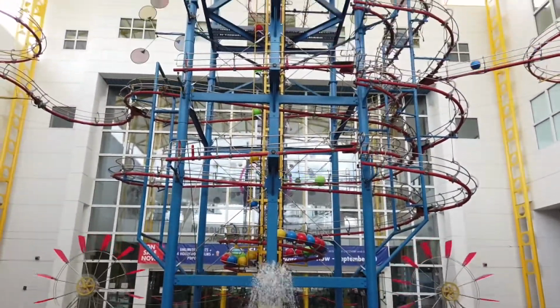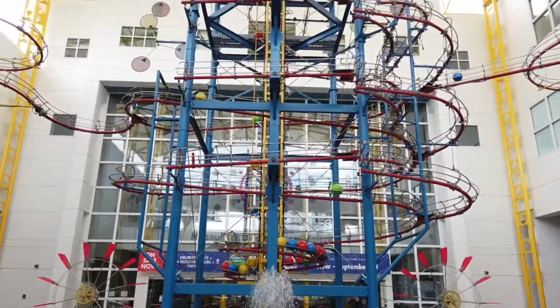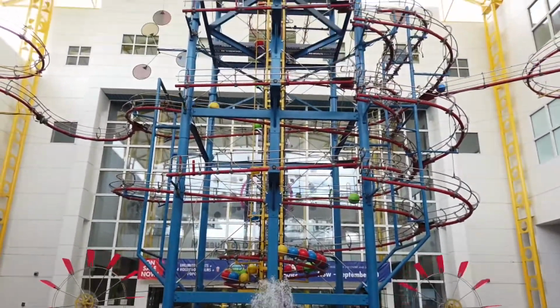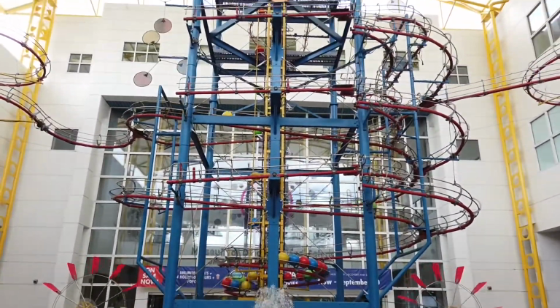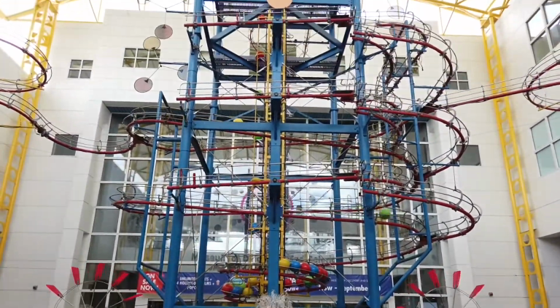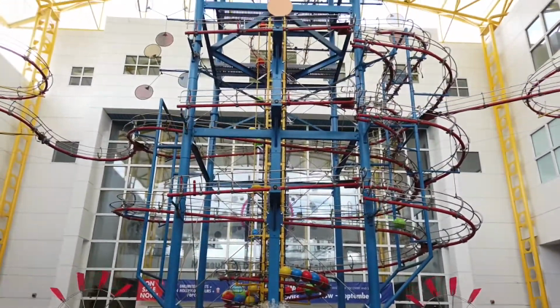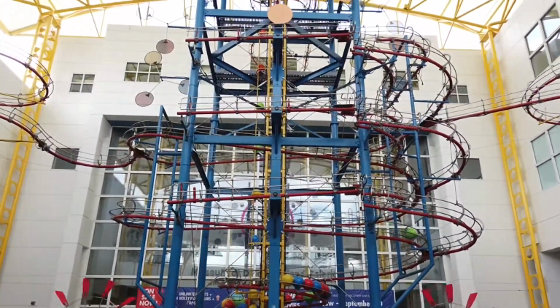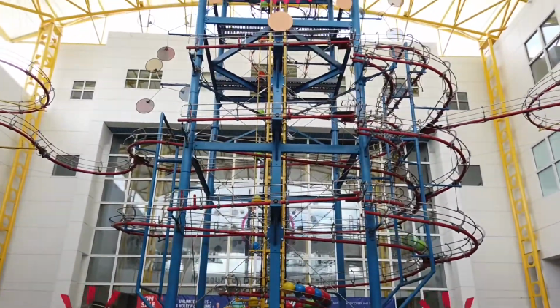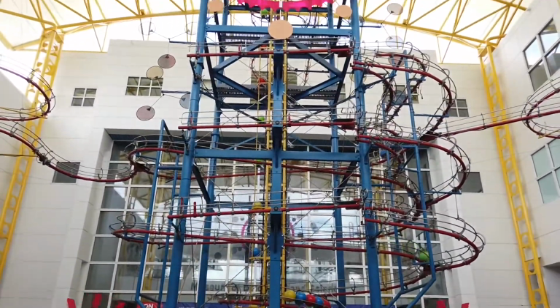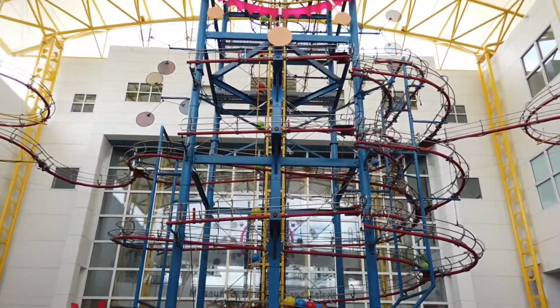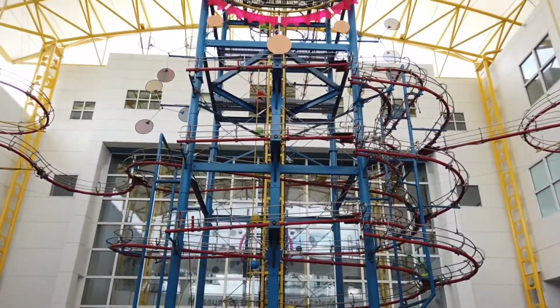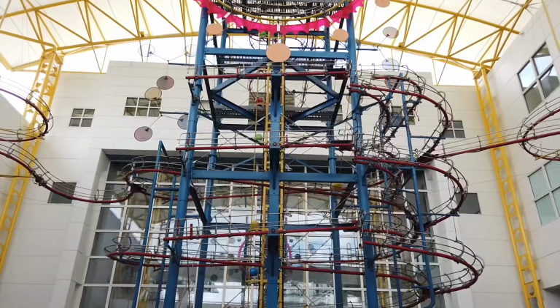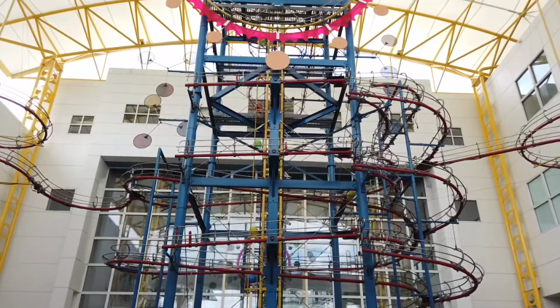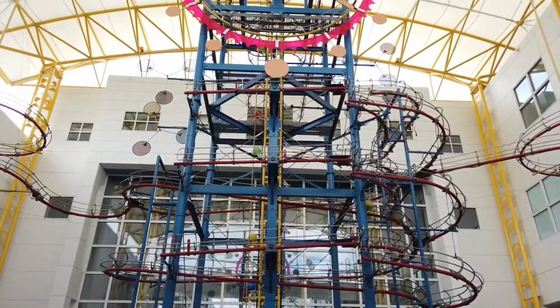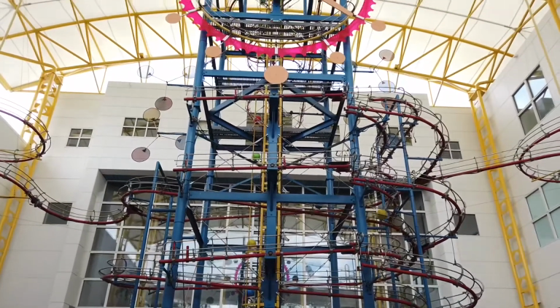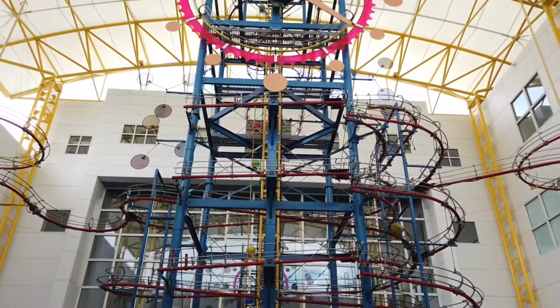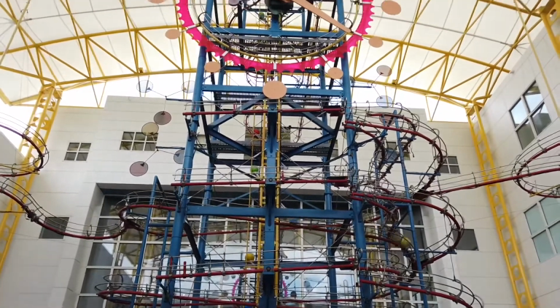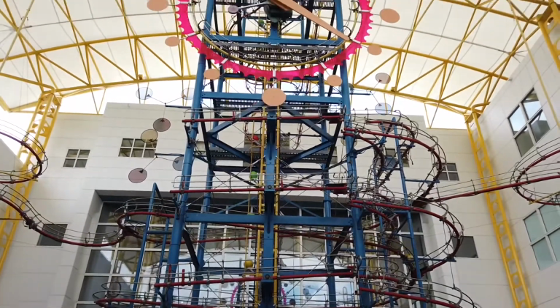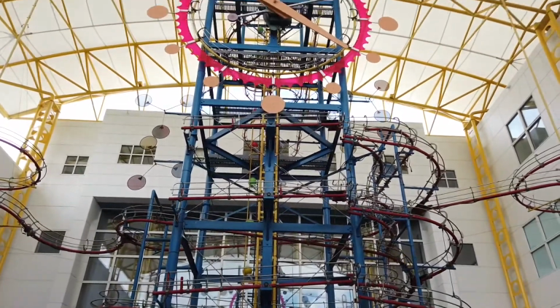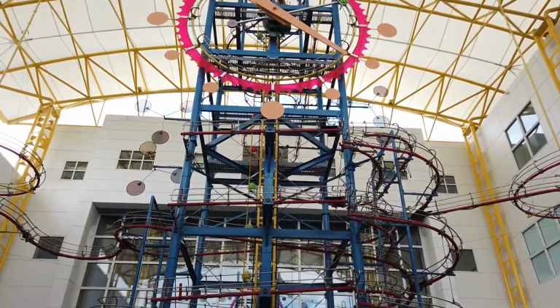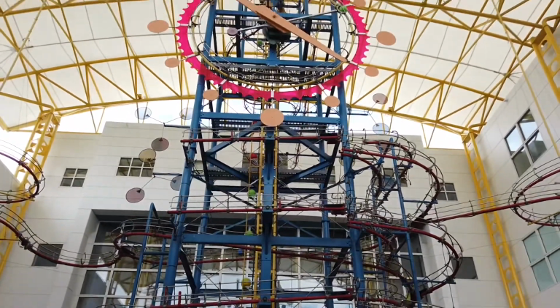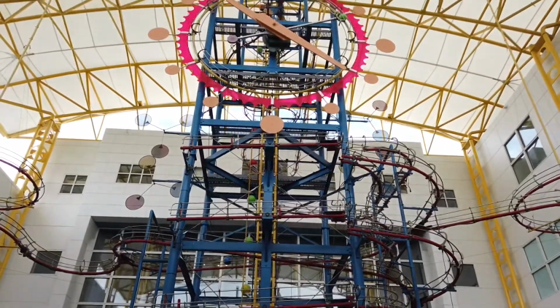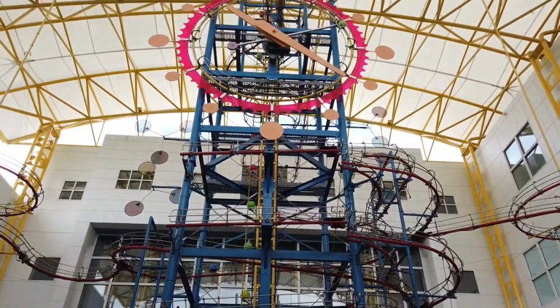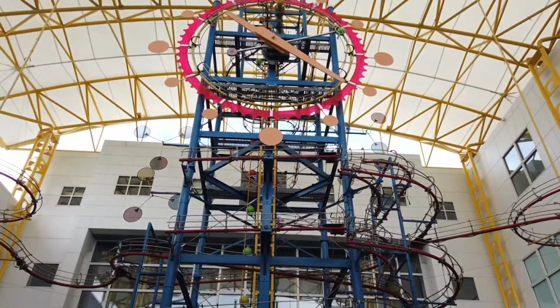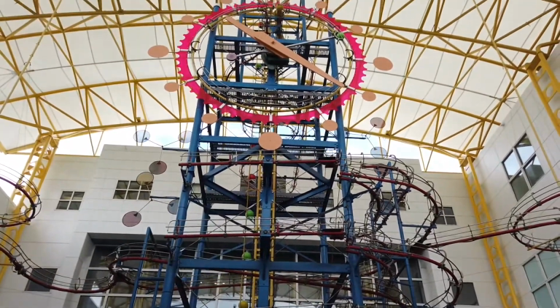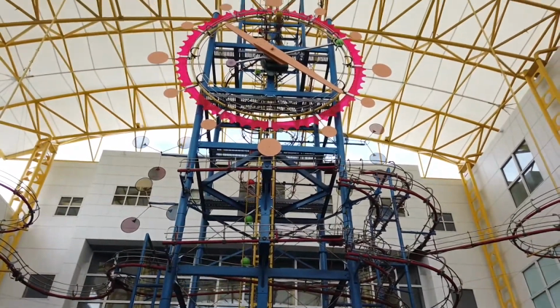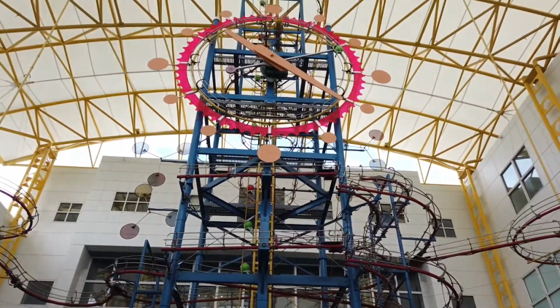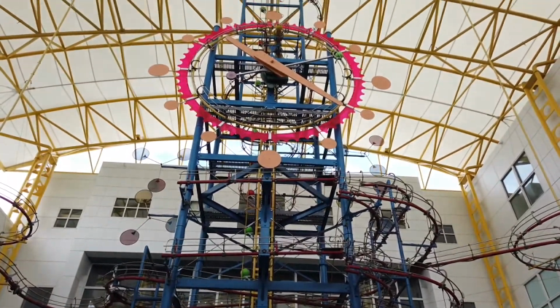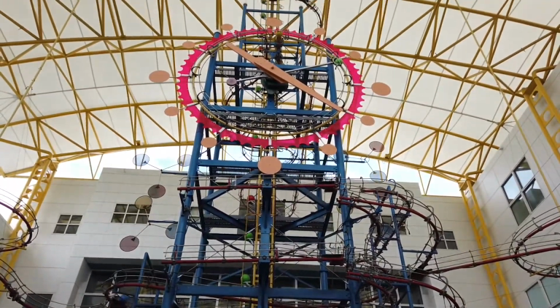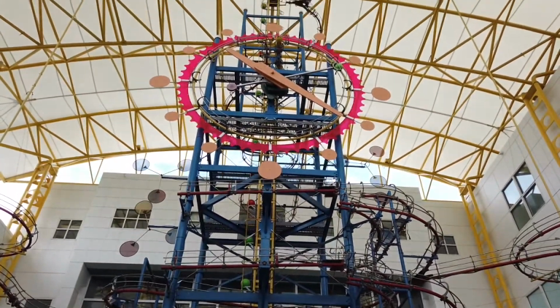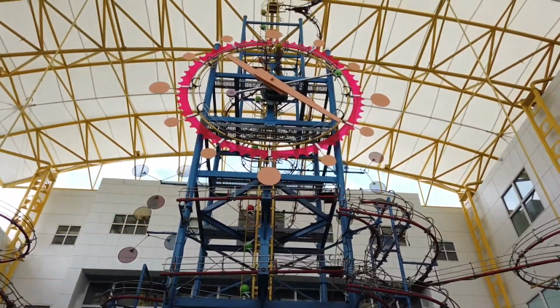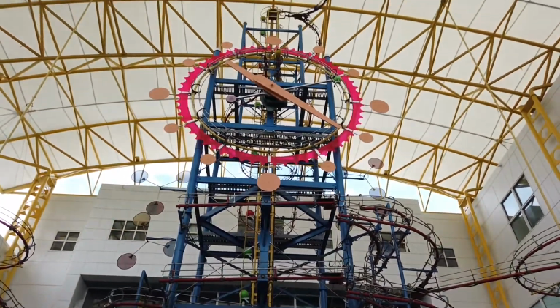Before you even enter, you can tell this is going to be a fun place.